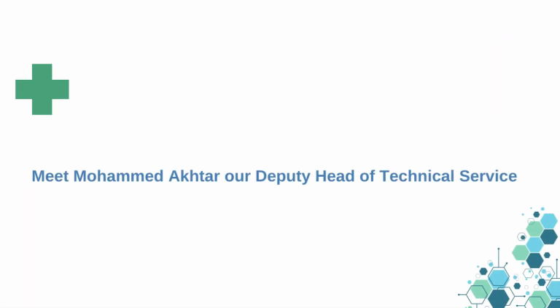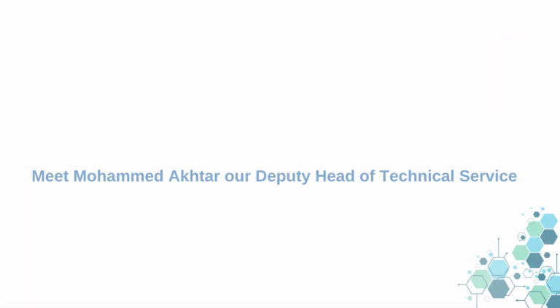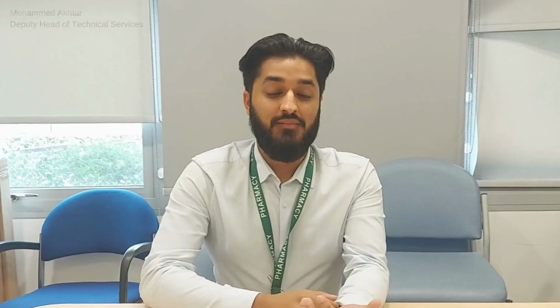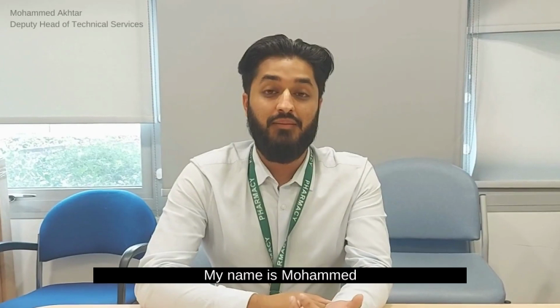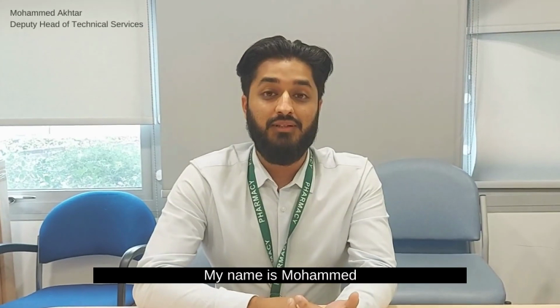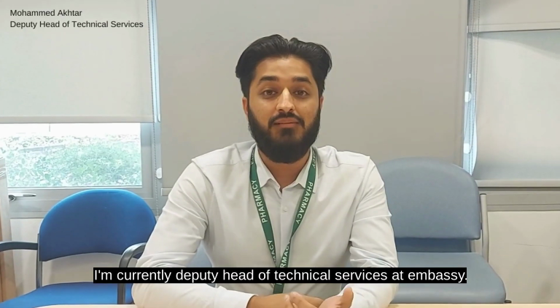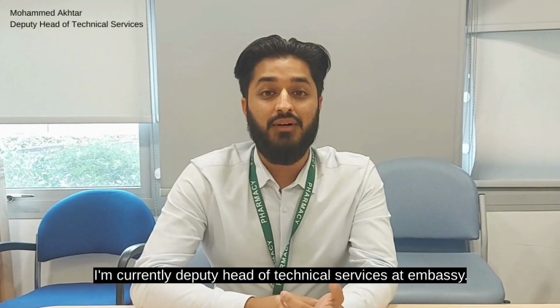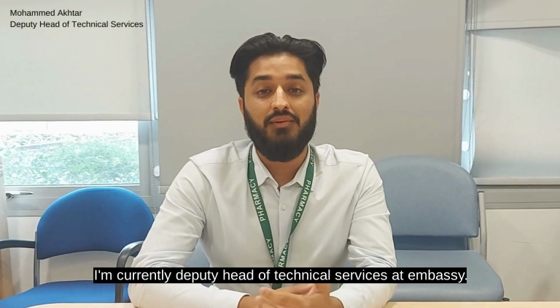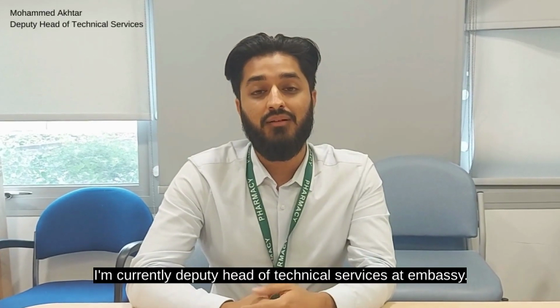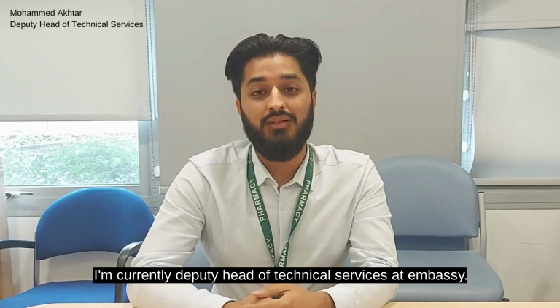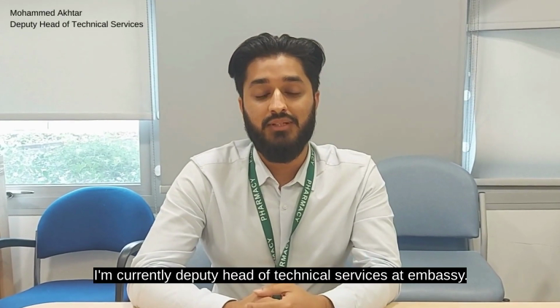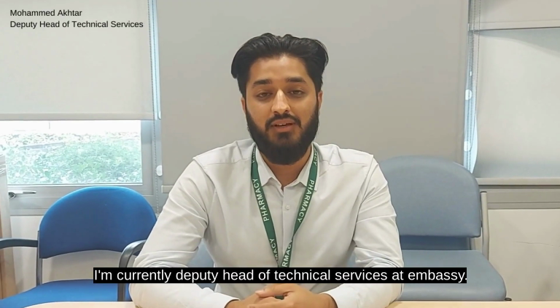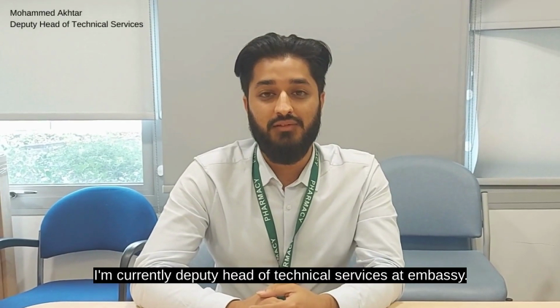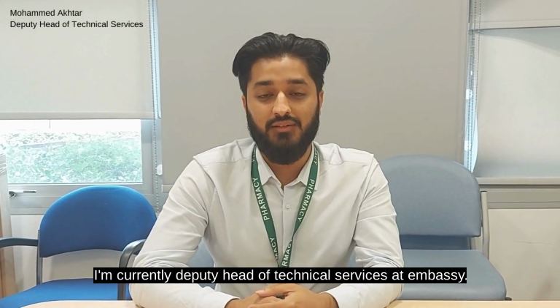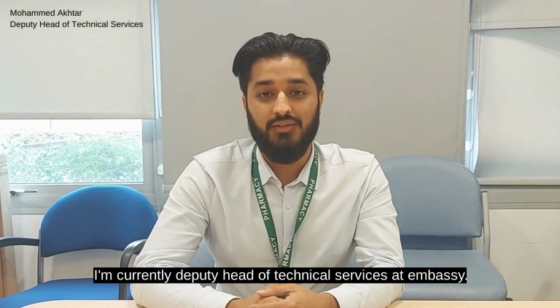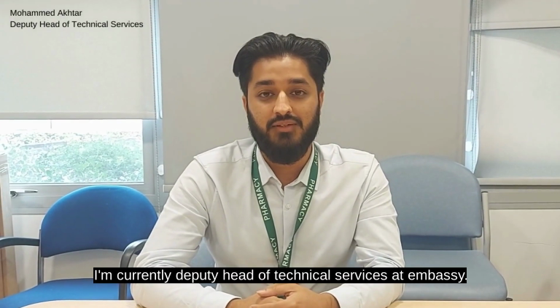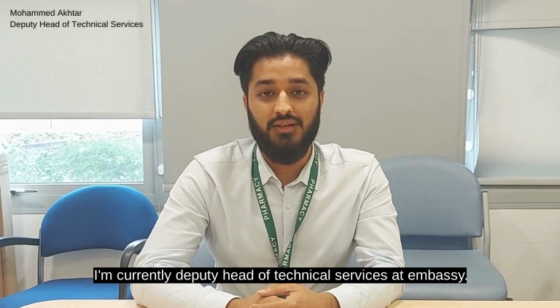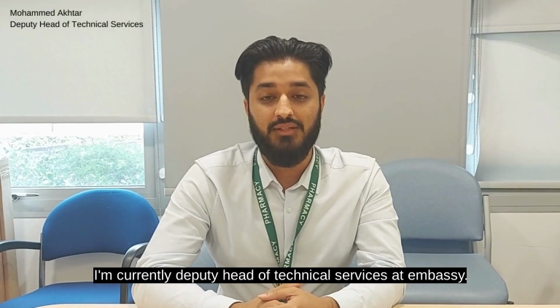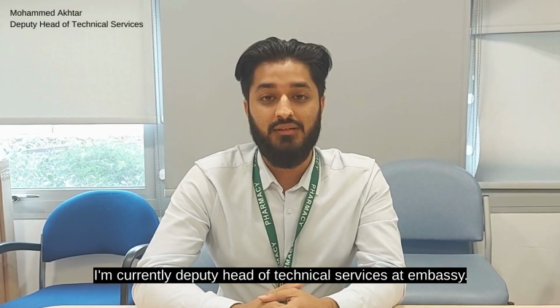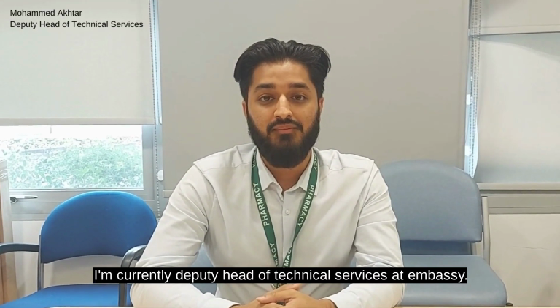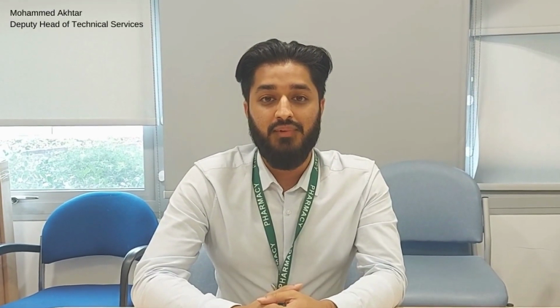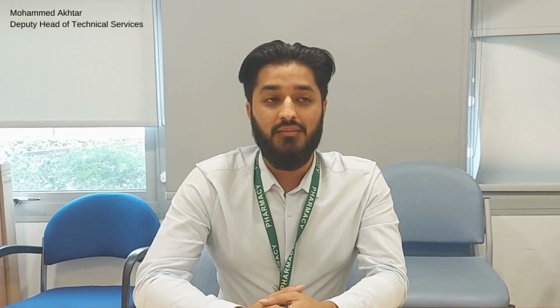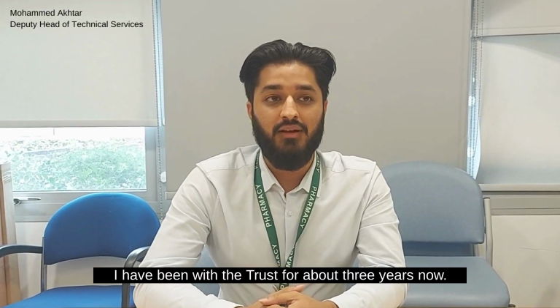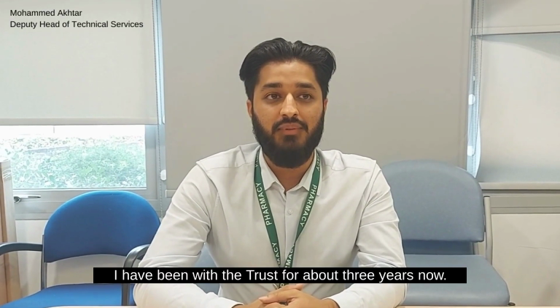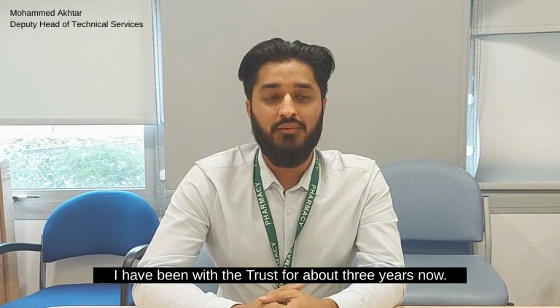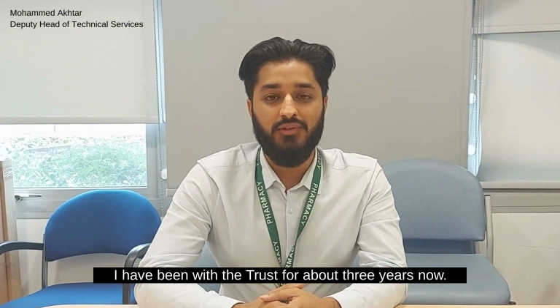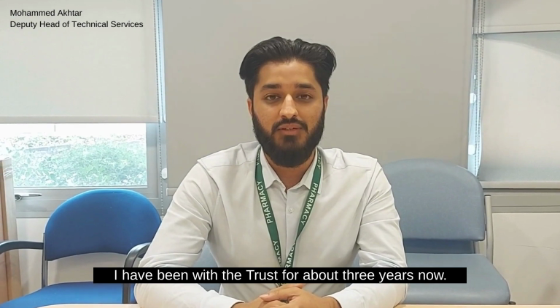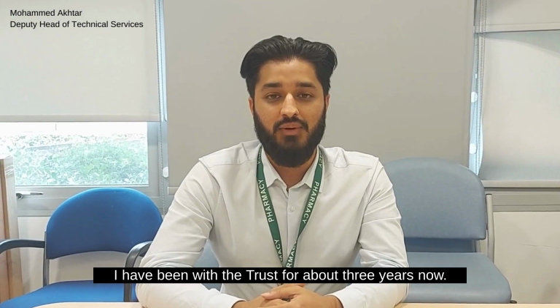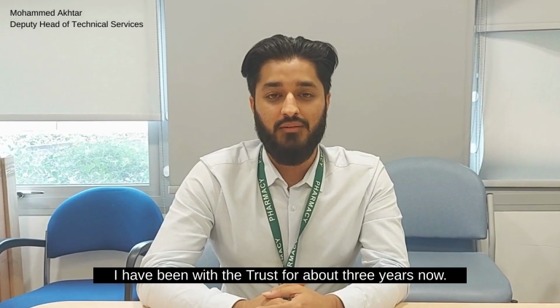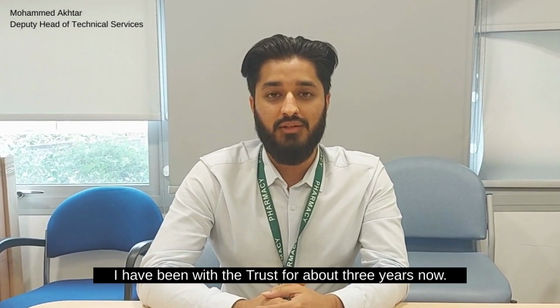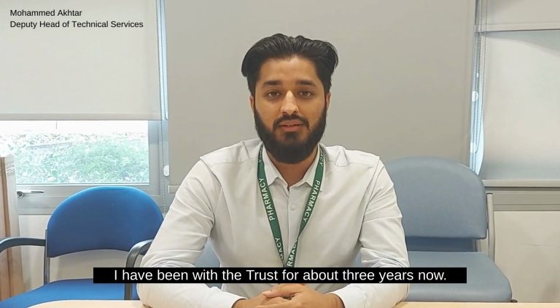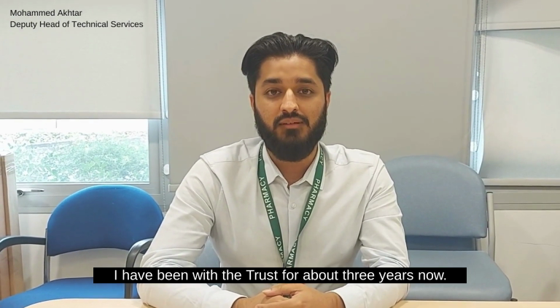My name is Mohamed. I'm currently Deputy Head for Technical Services at NSE, and I've been with the Trust for about three years now.